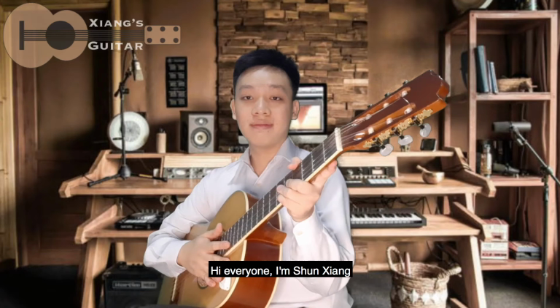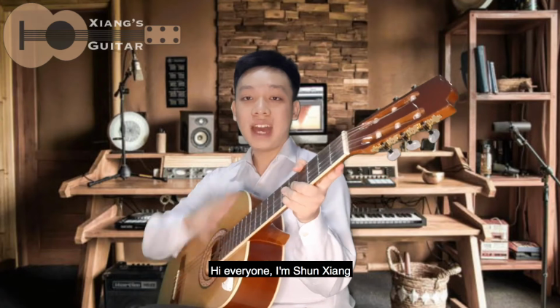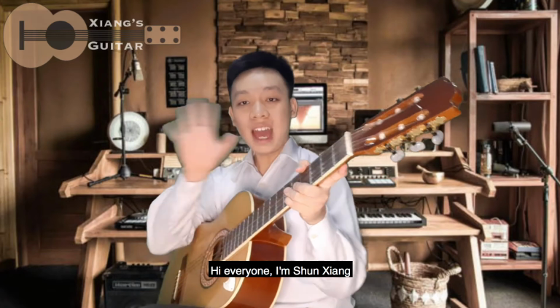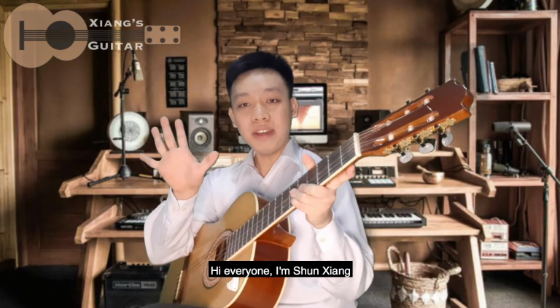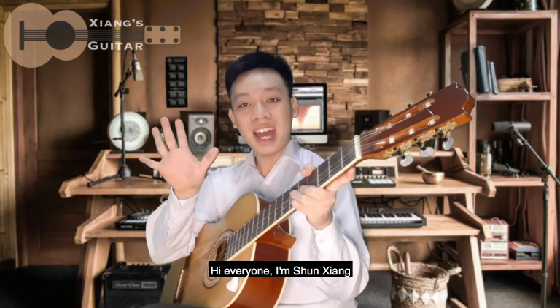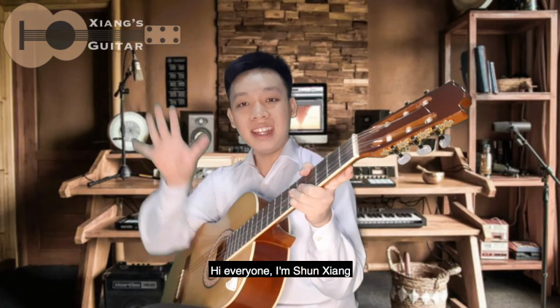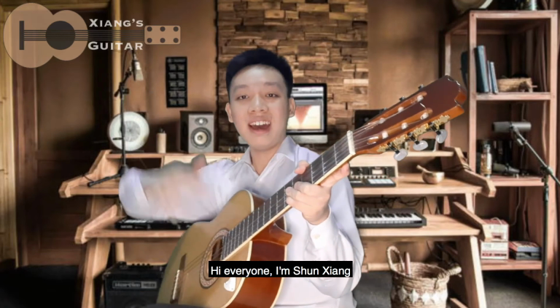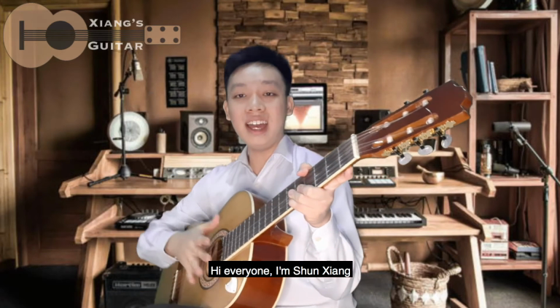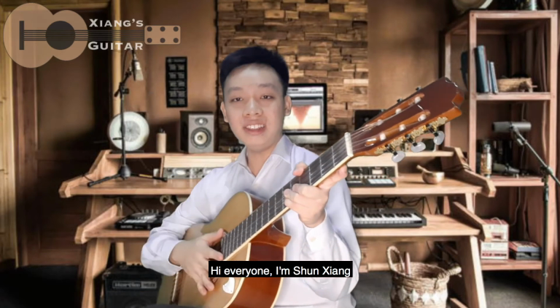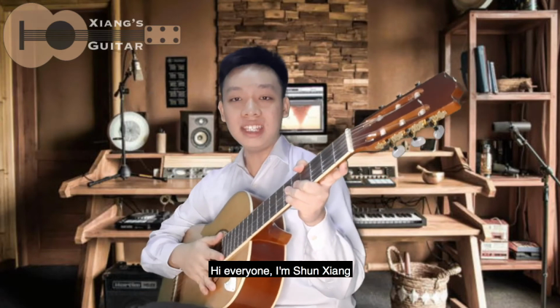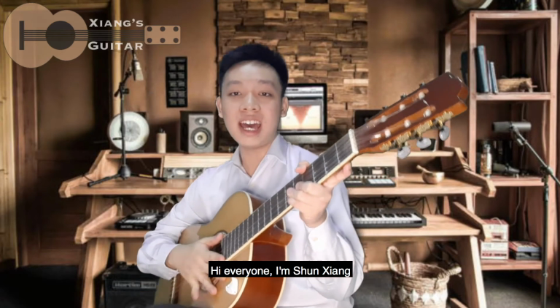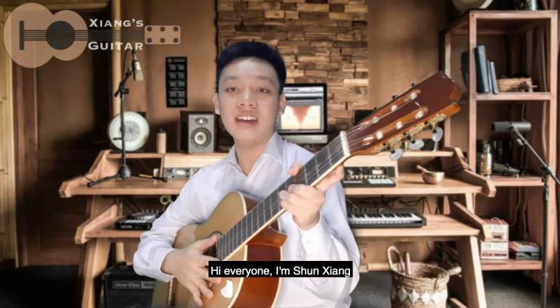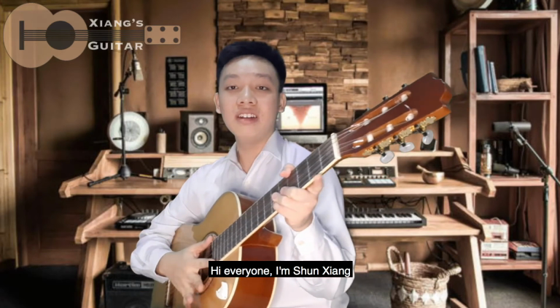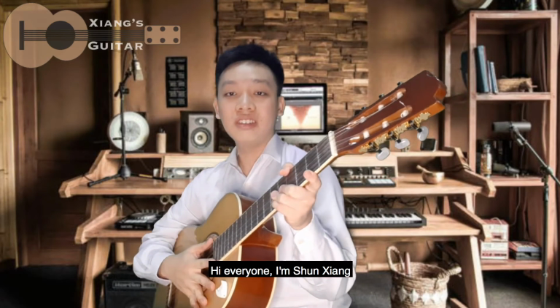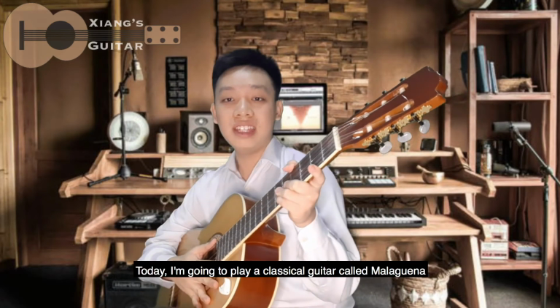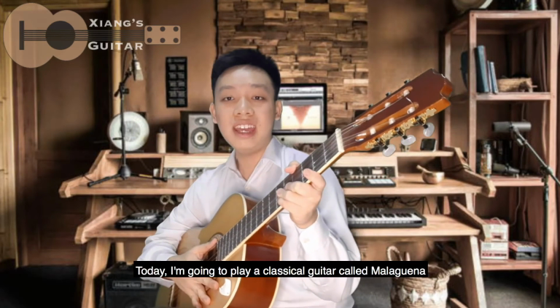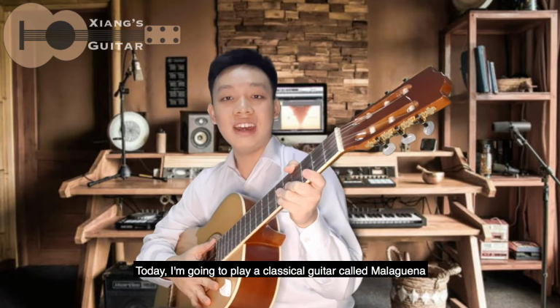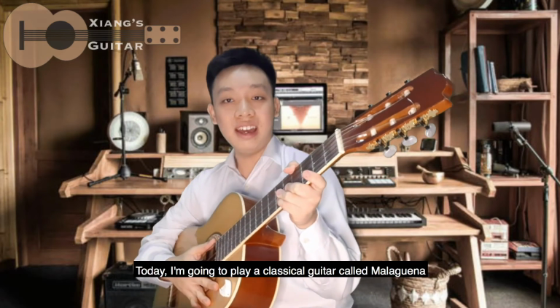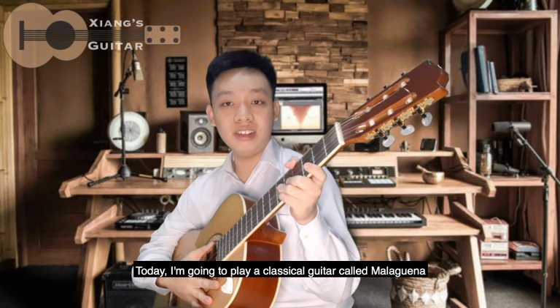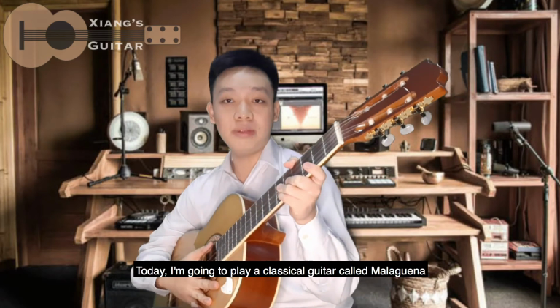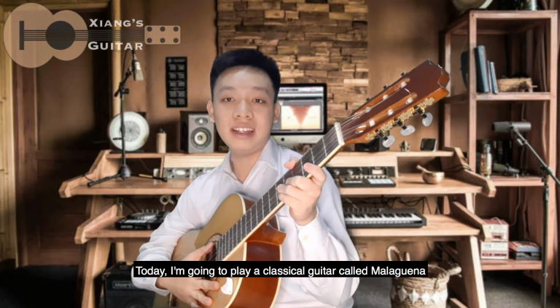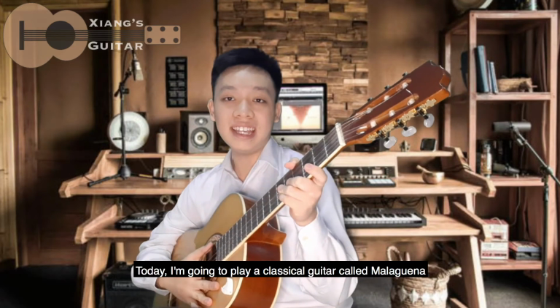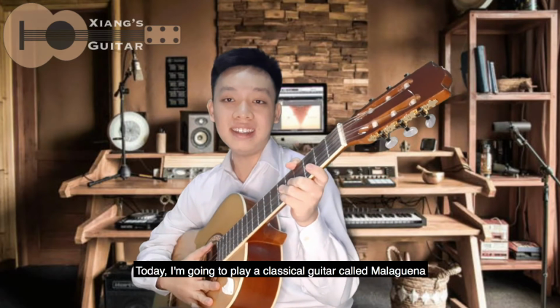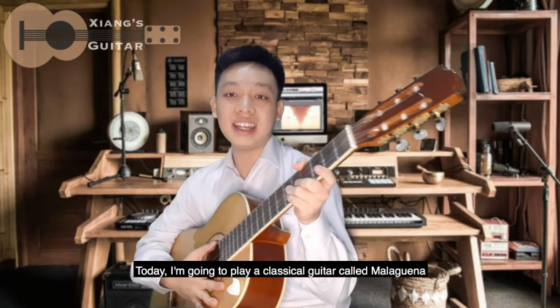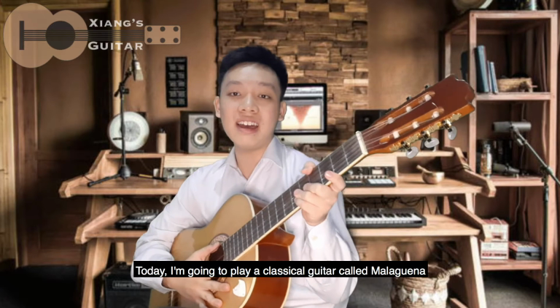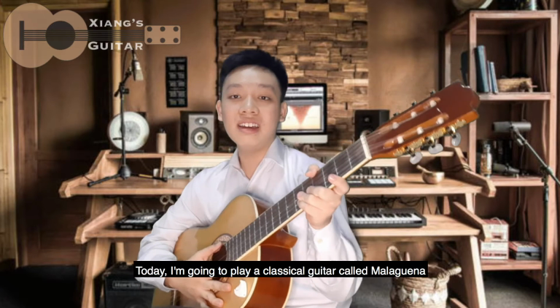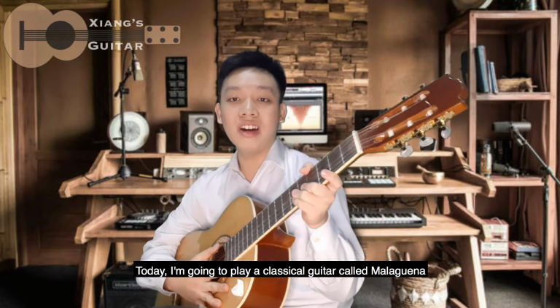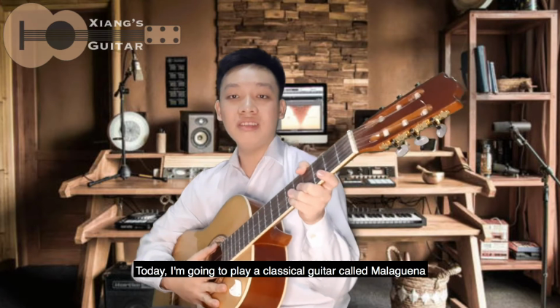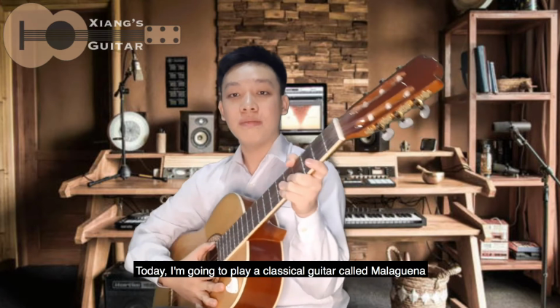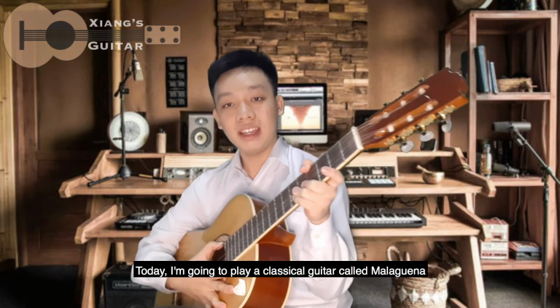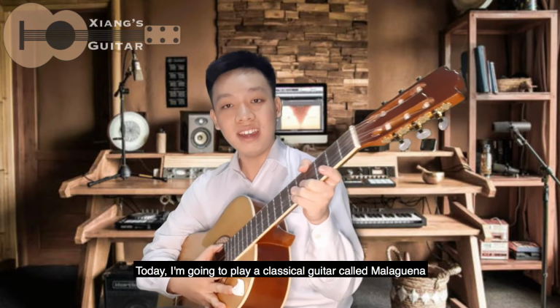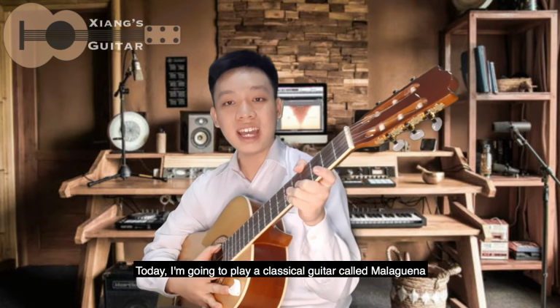Hi everyone, I'm Sunxiang. Today, I'm going to play the classical guitar piece called Malaguena.